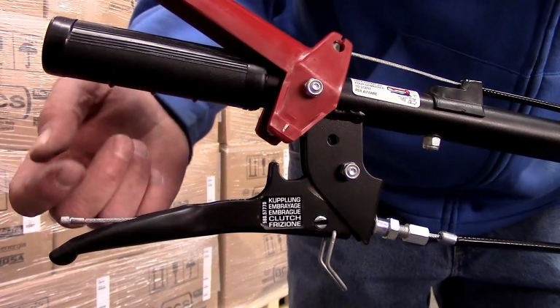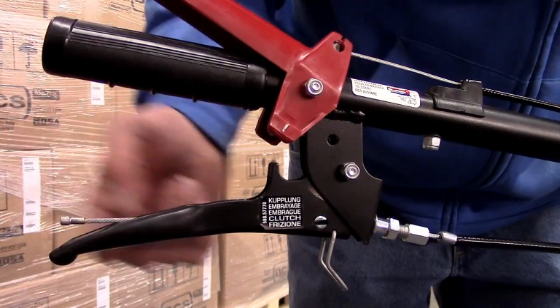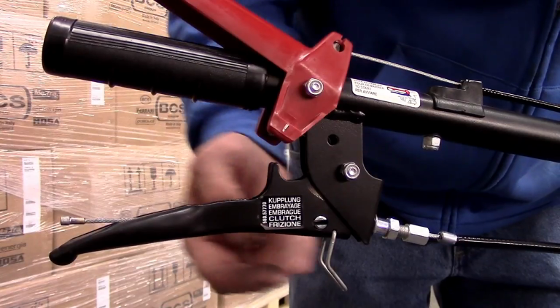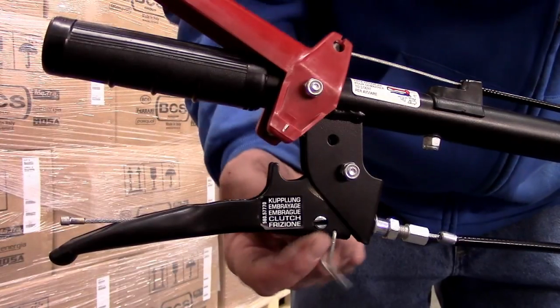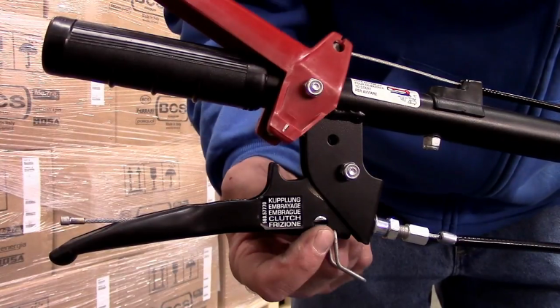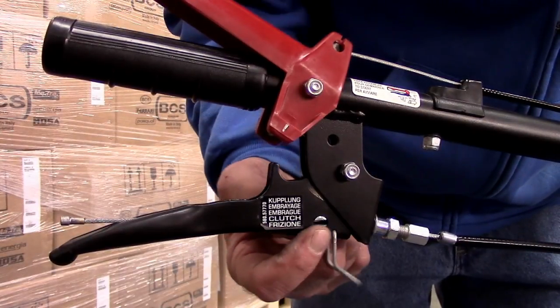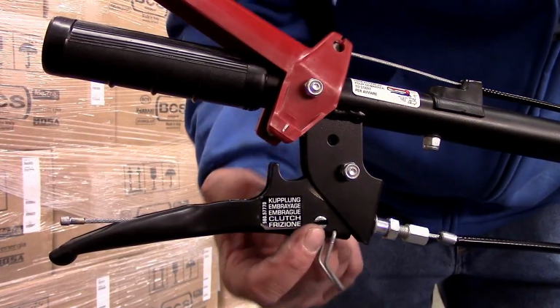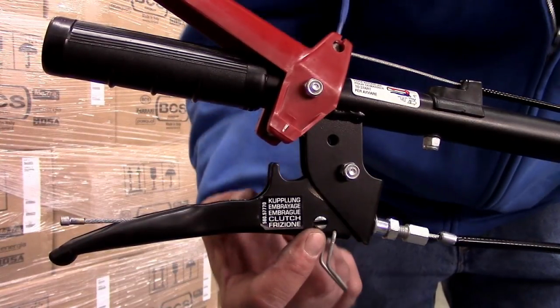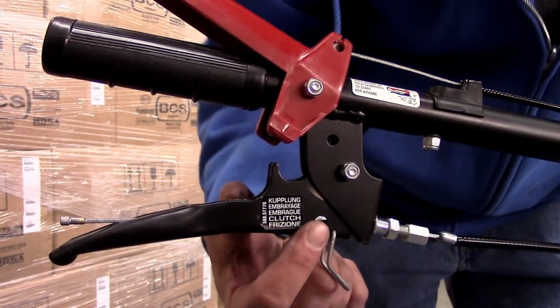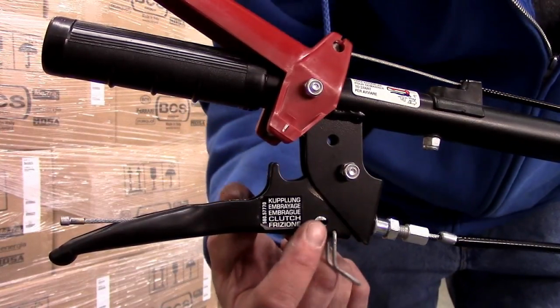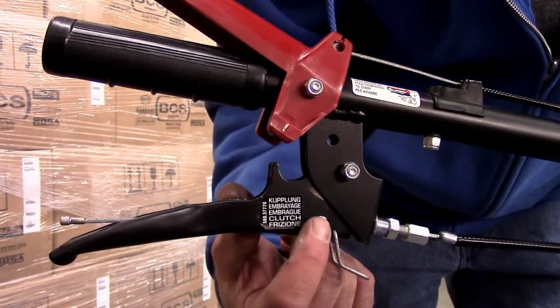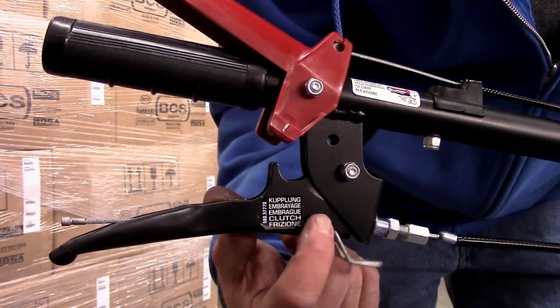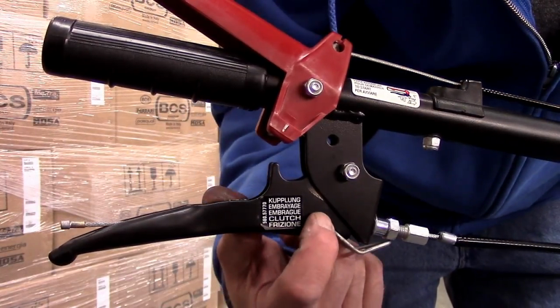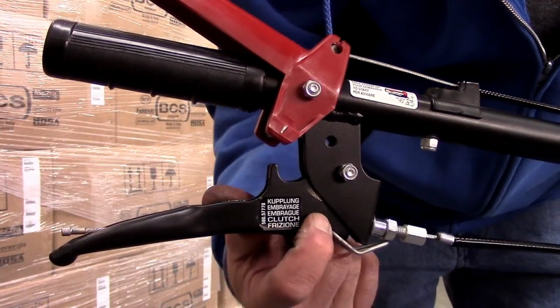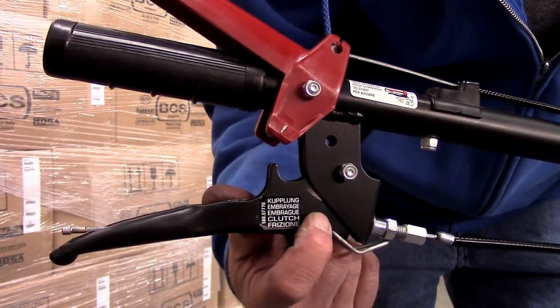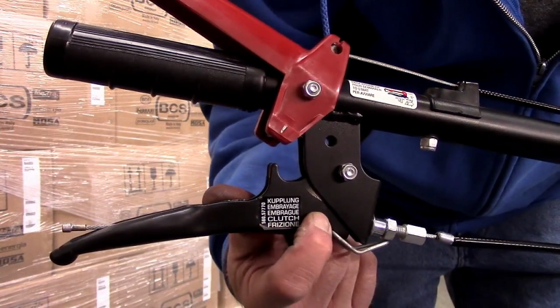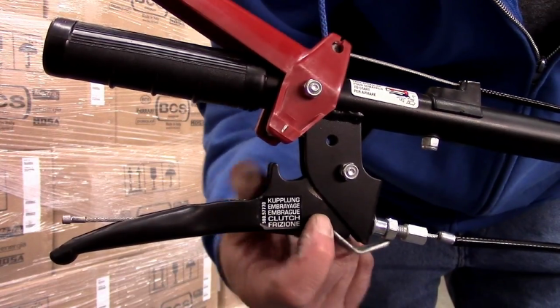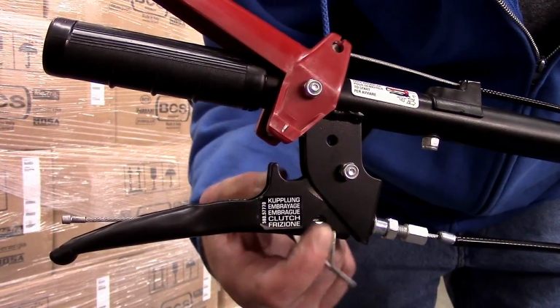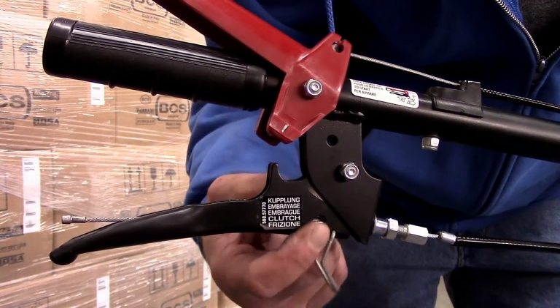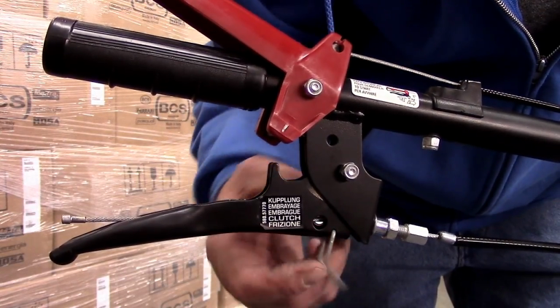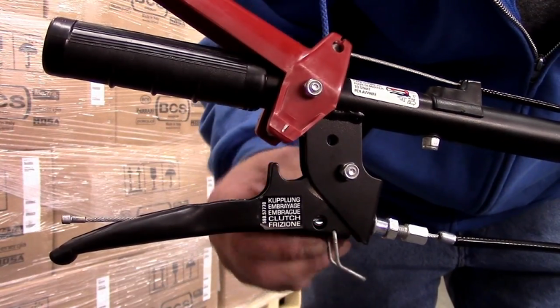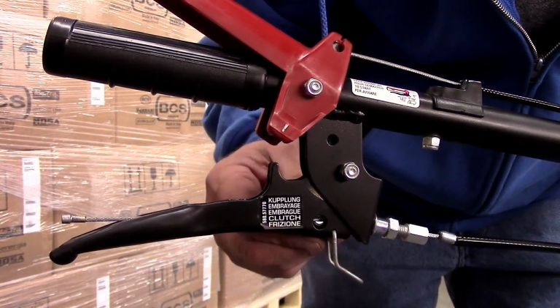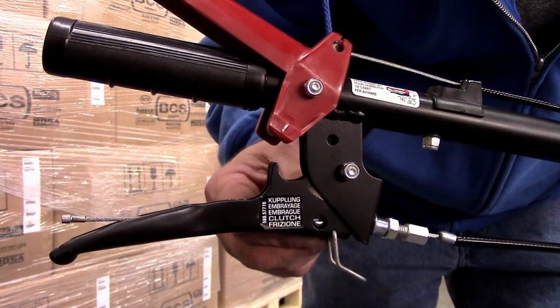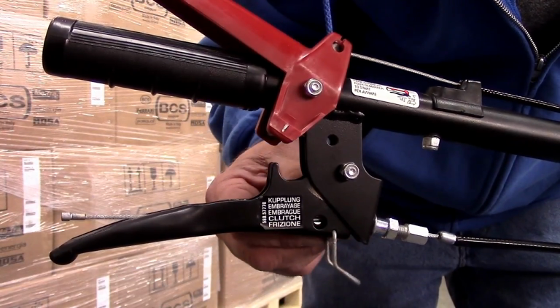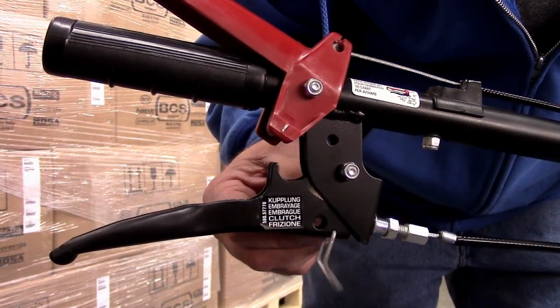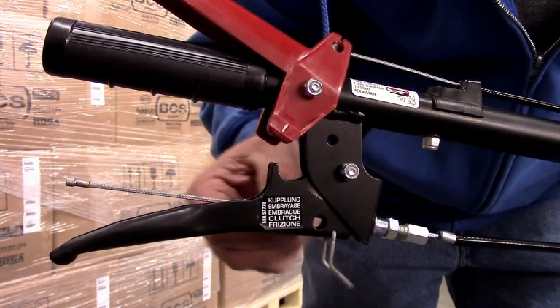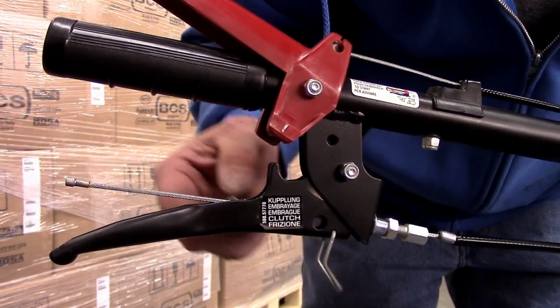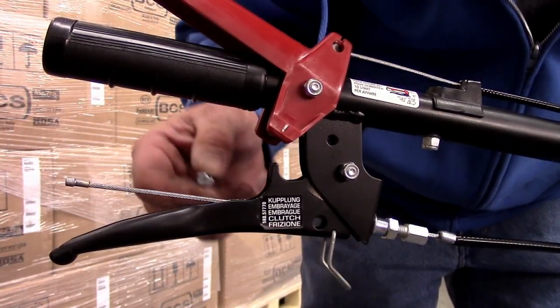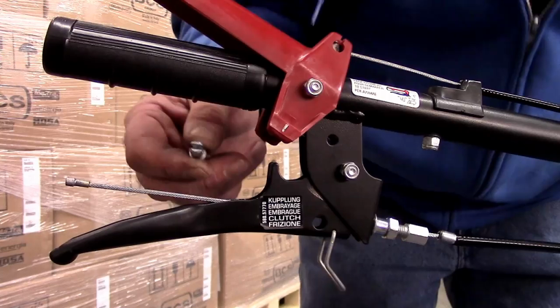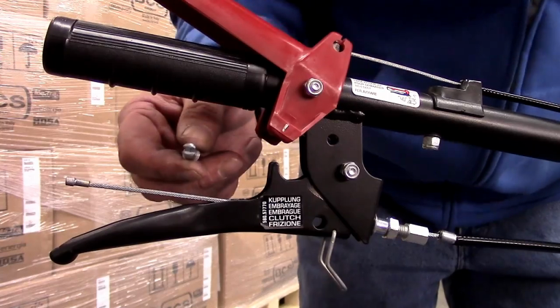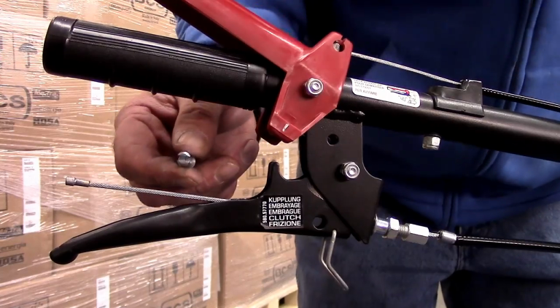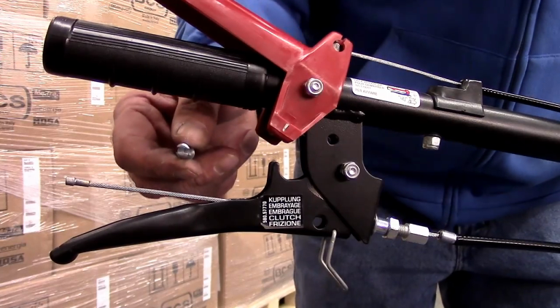Notice the slit in the side of the barrel. Align this slit with the cable and remove the barrel.